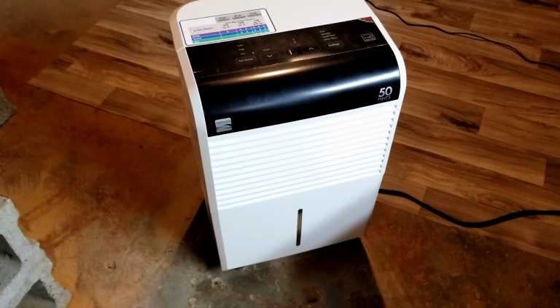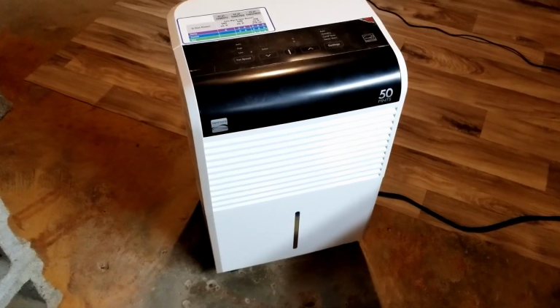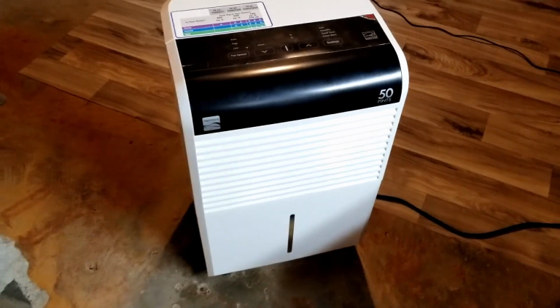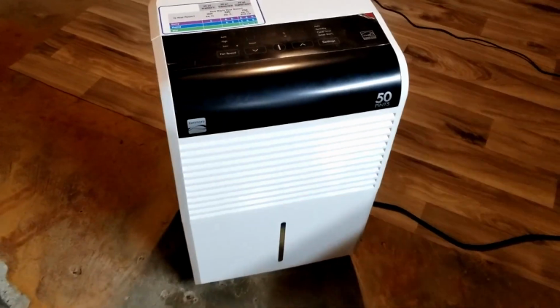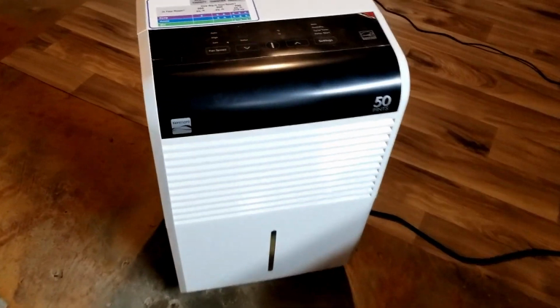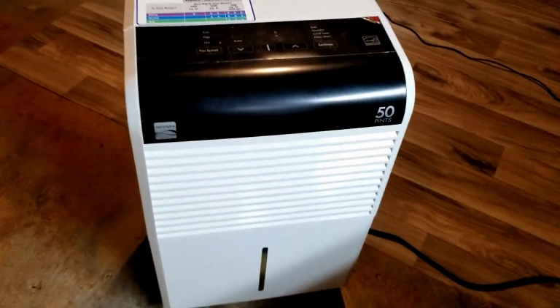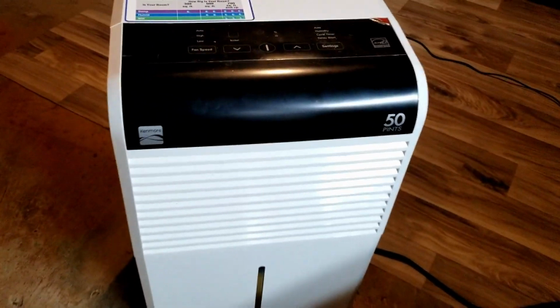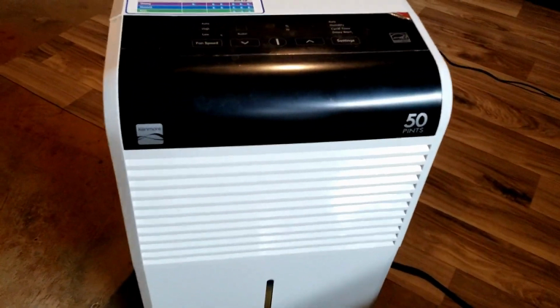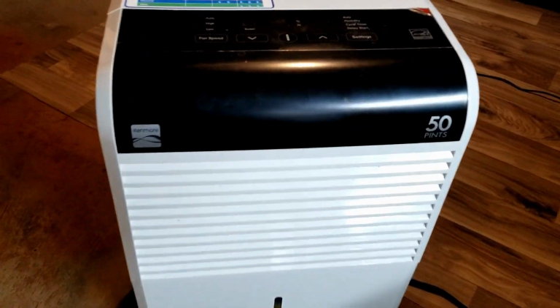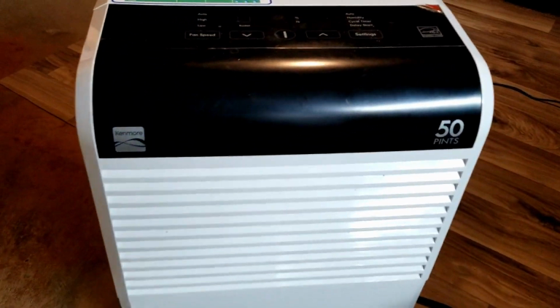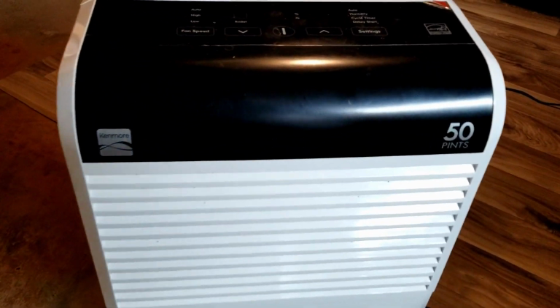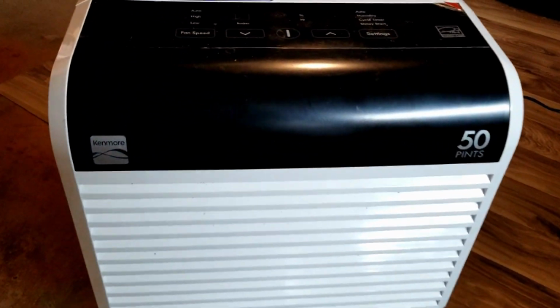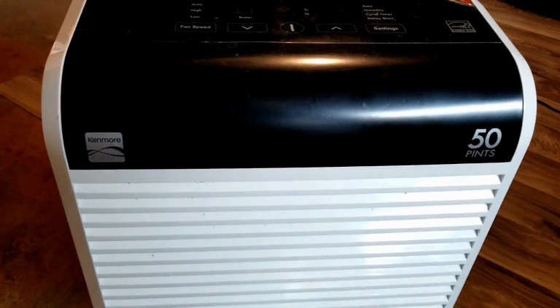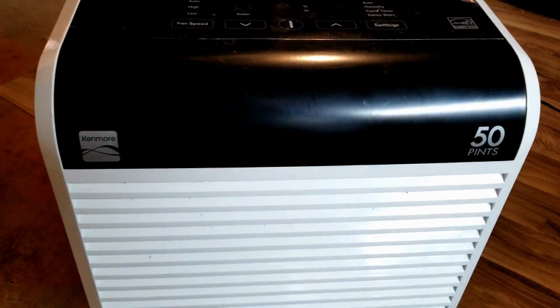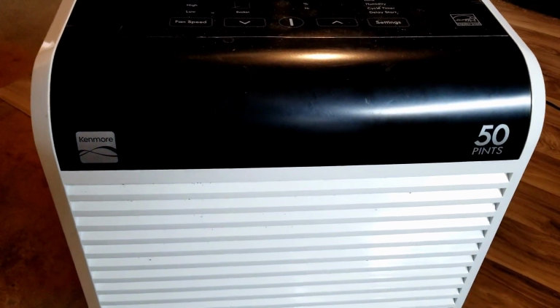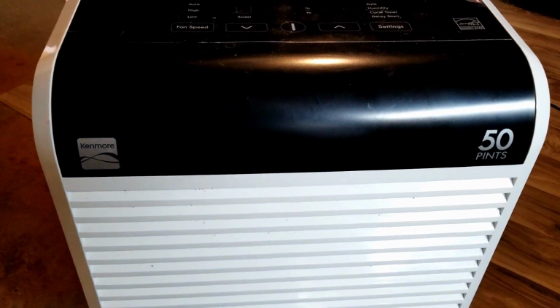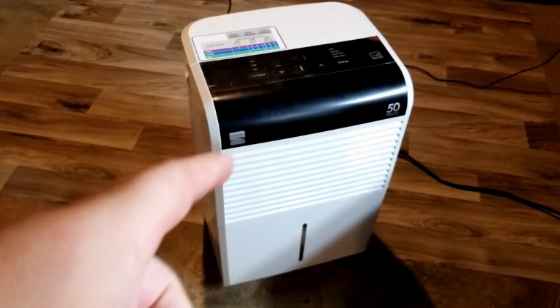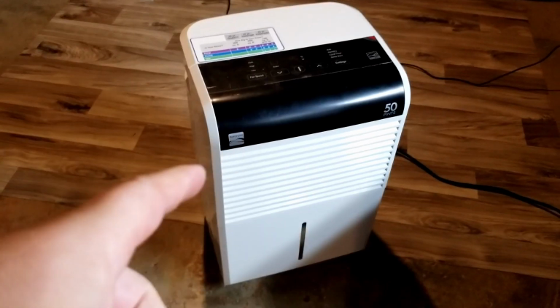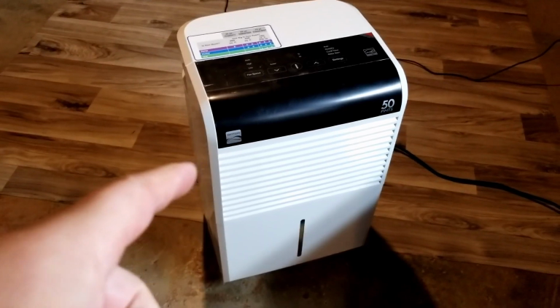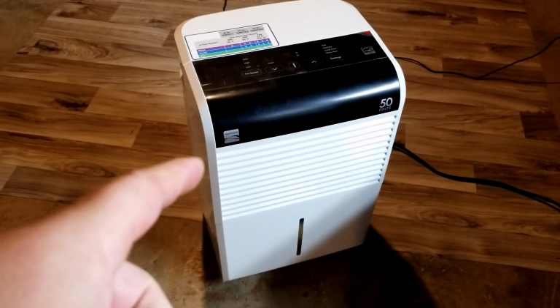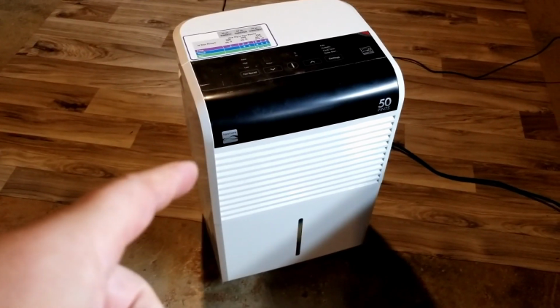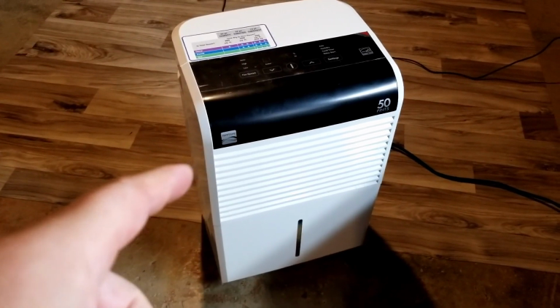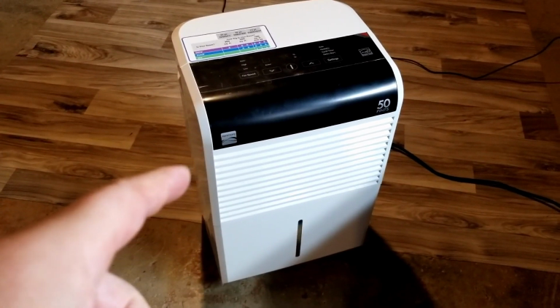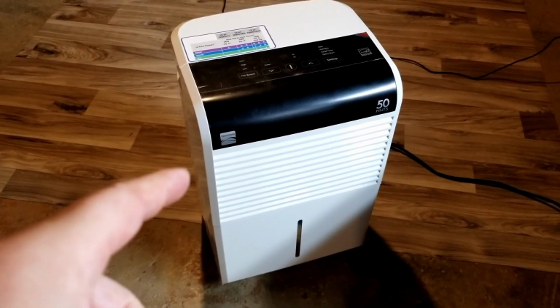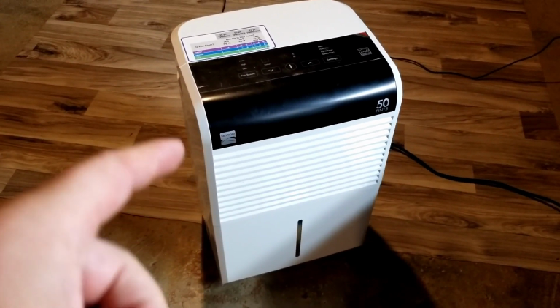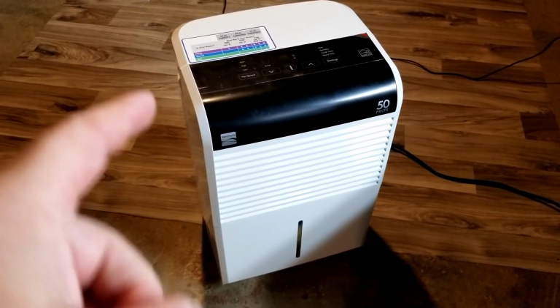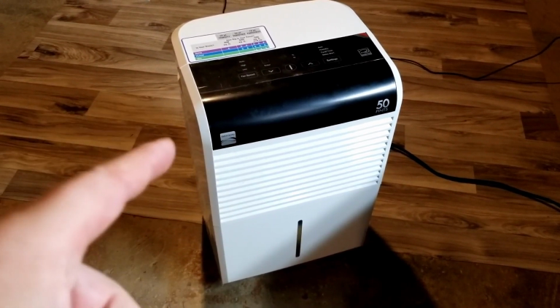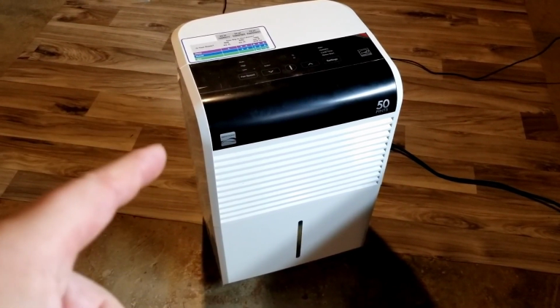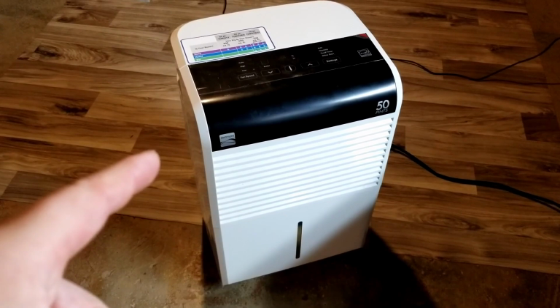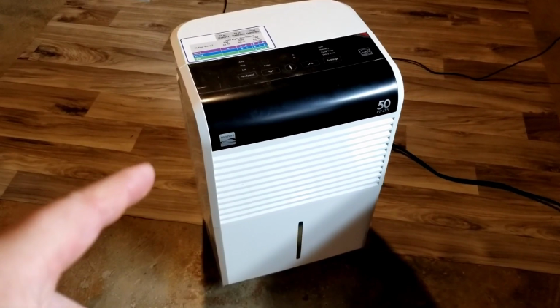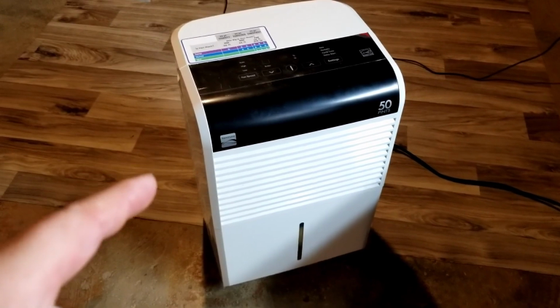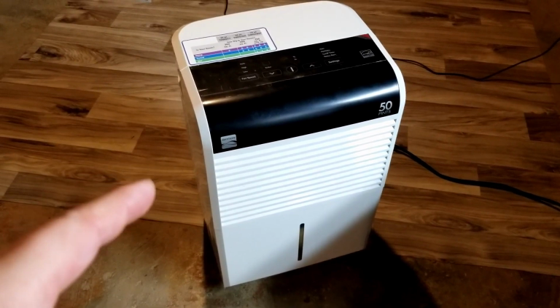Welcome back, Mongo Fix. Today Mongo is working on a dehumidifier.